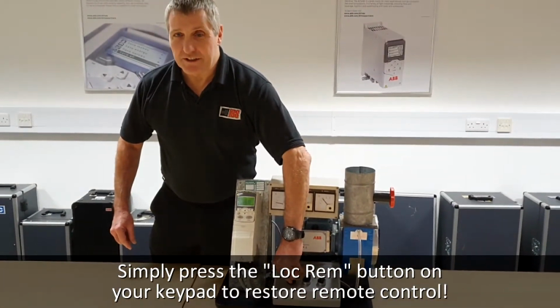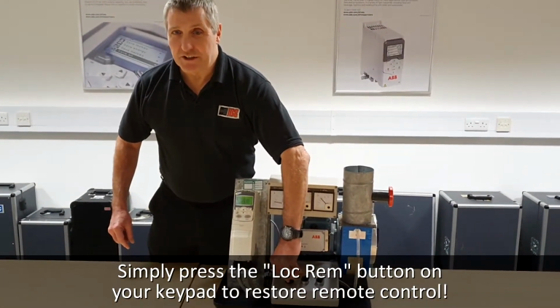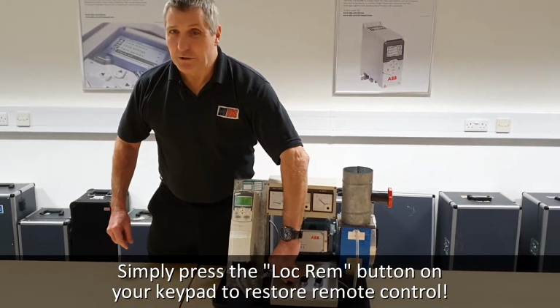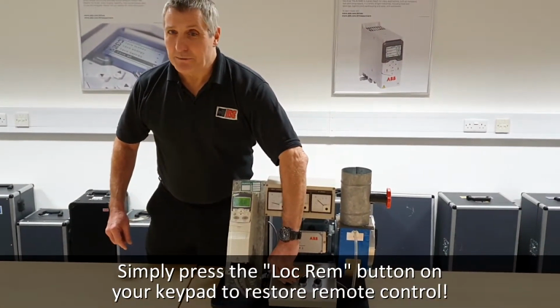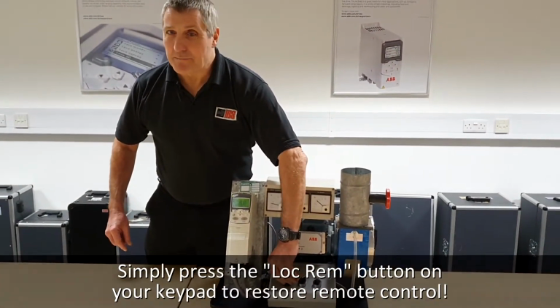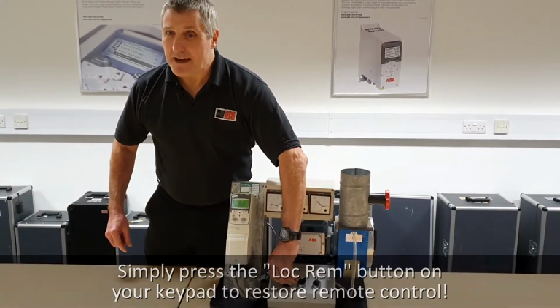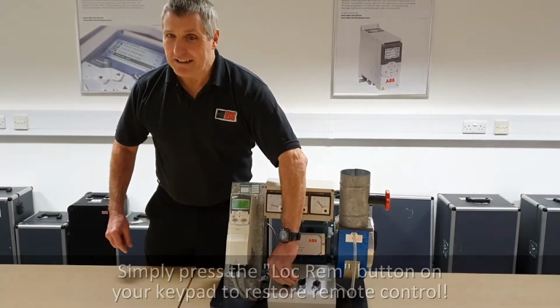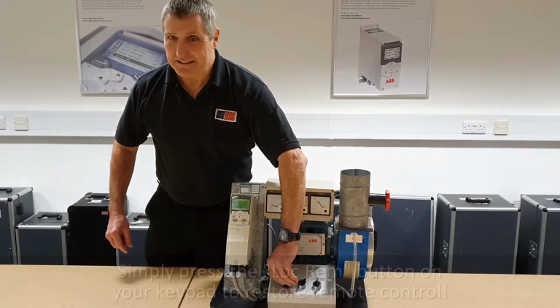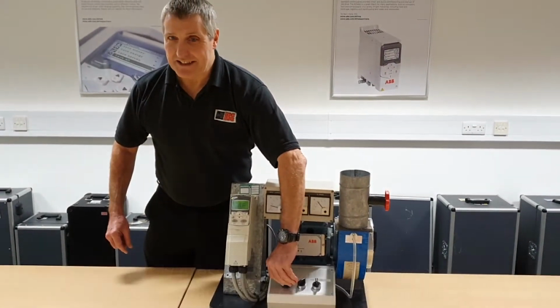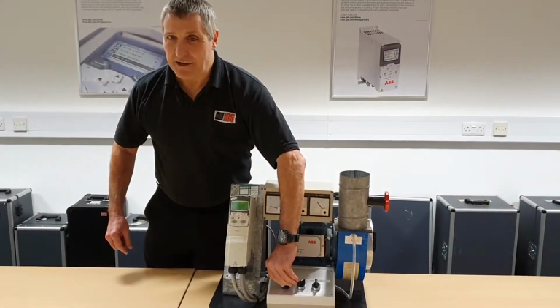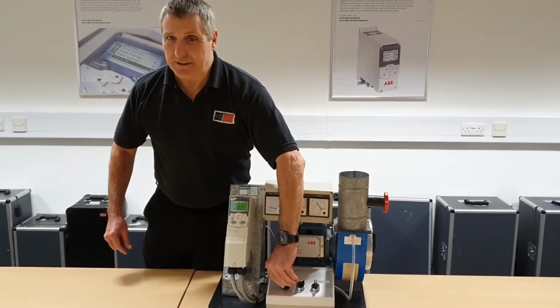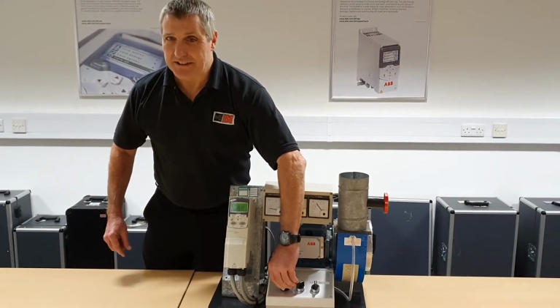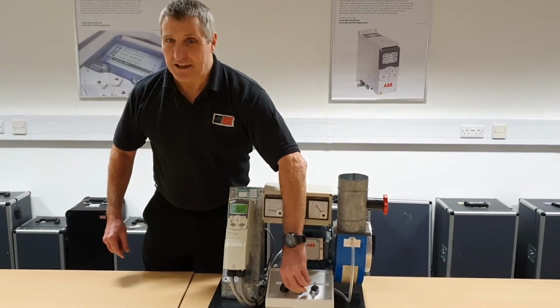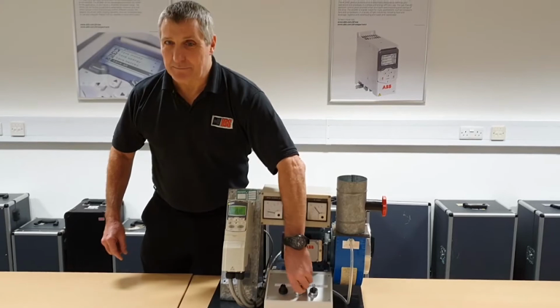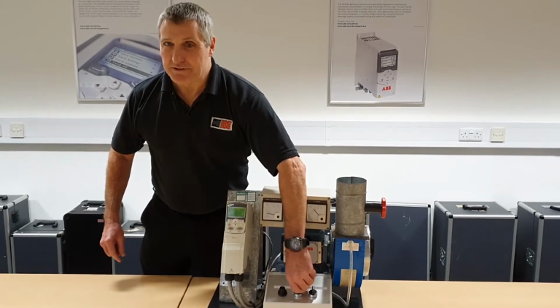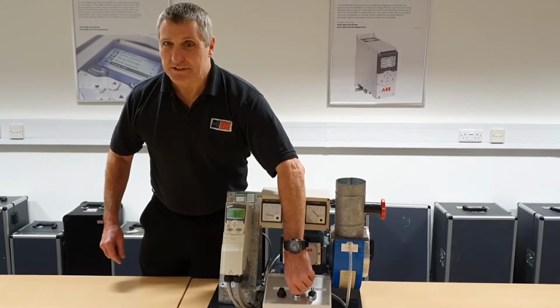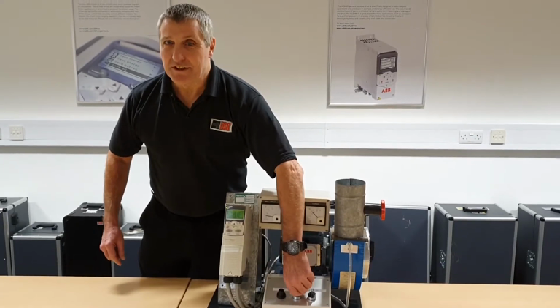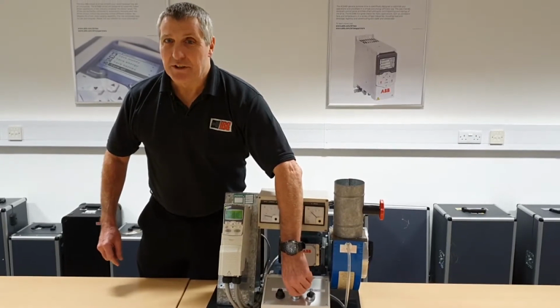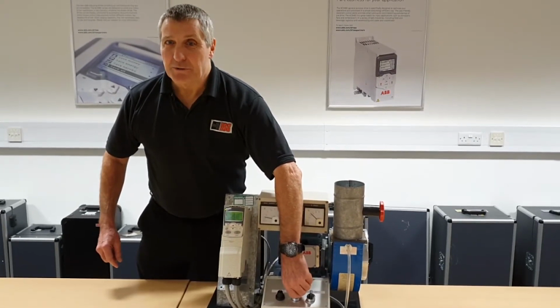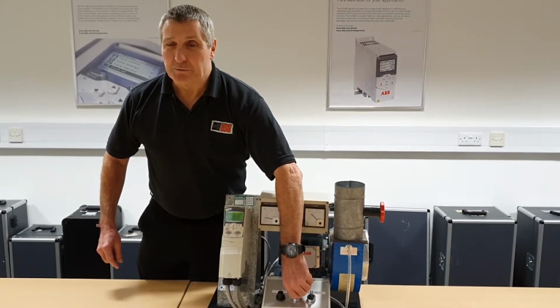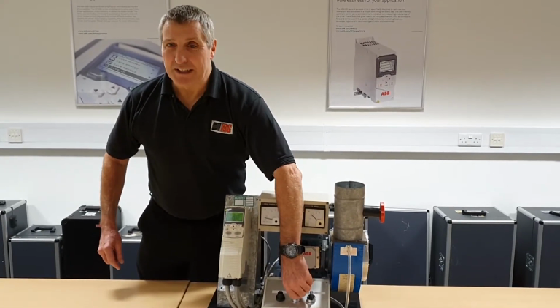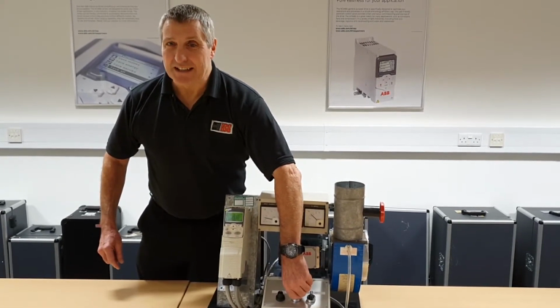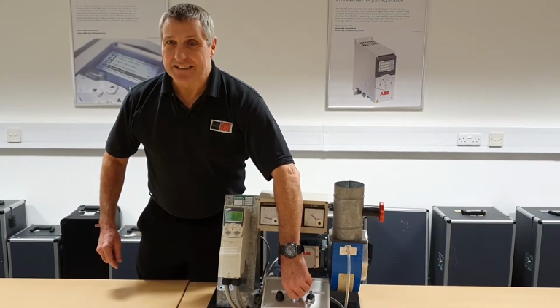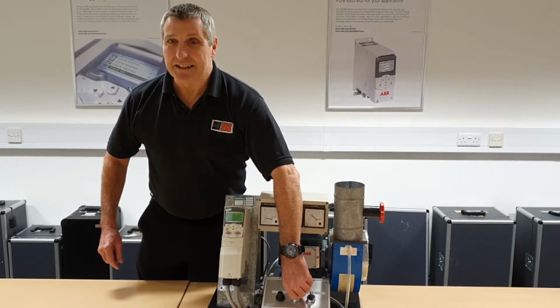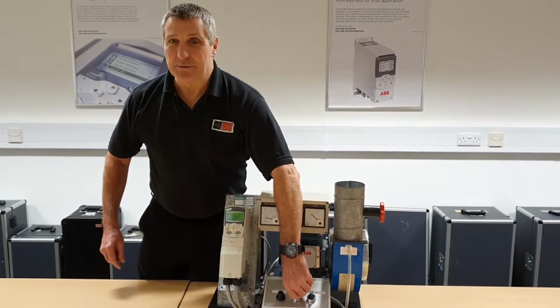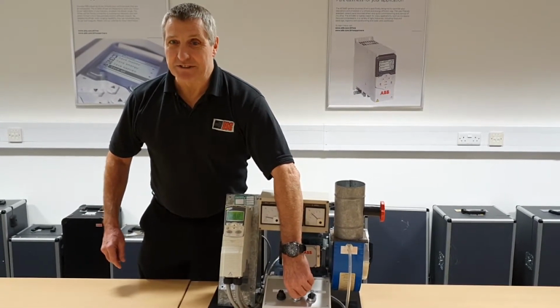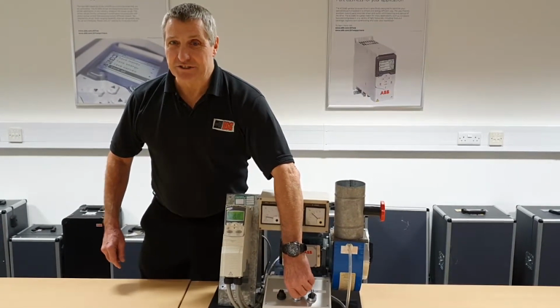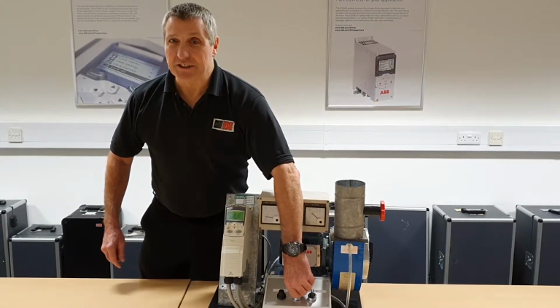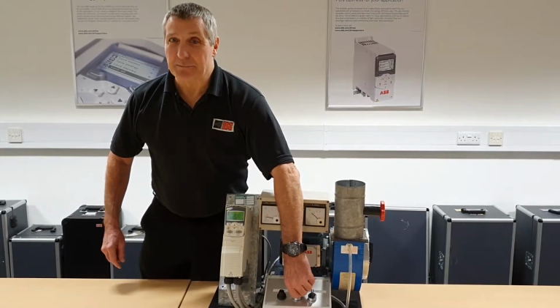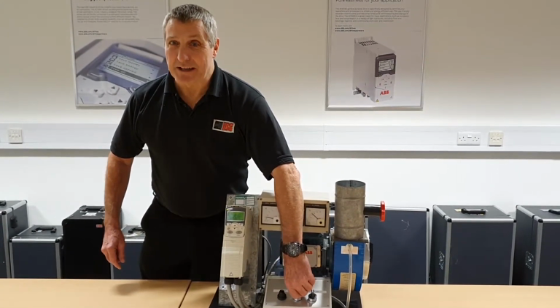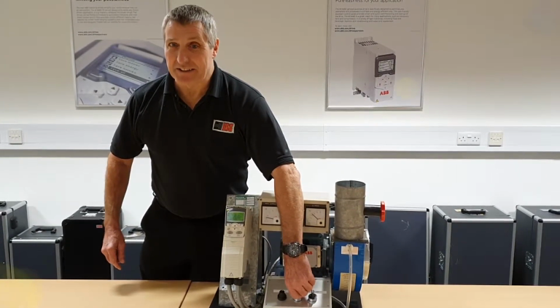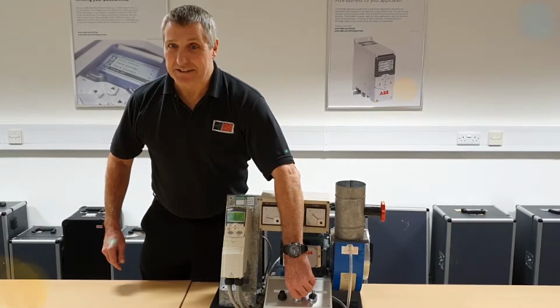You'll be amazed how many times we get a question about this.